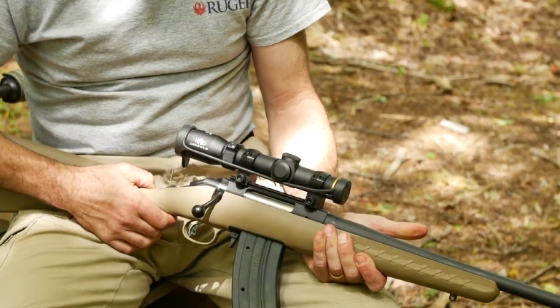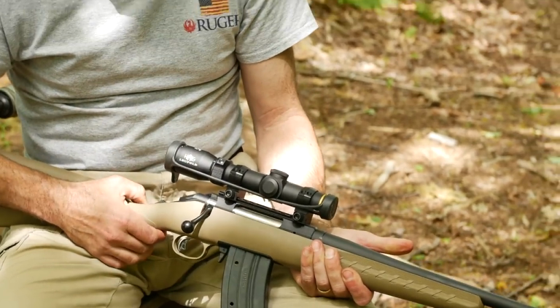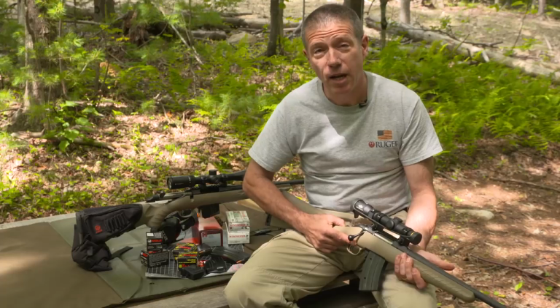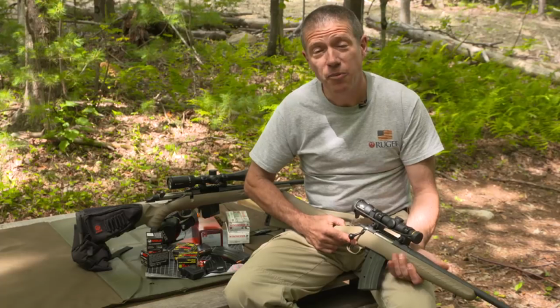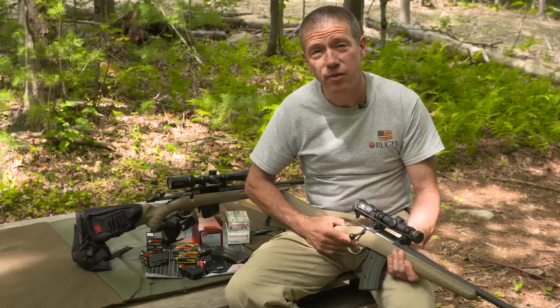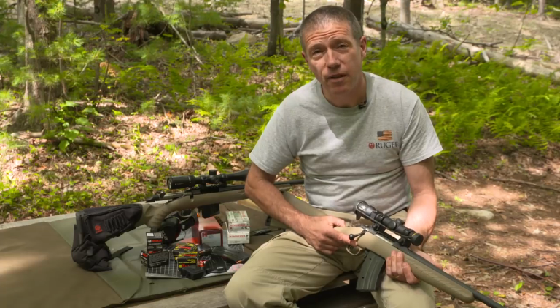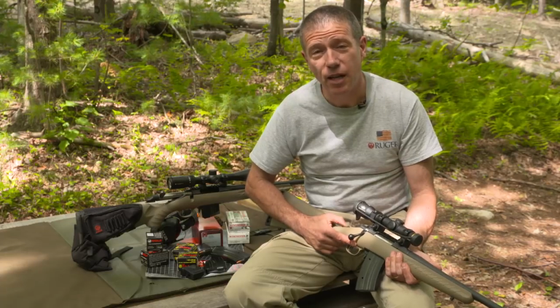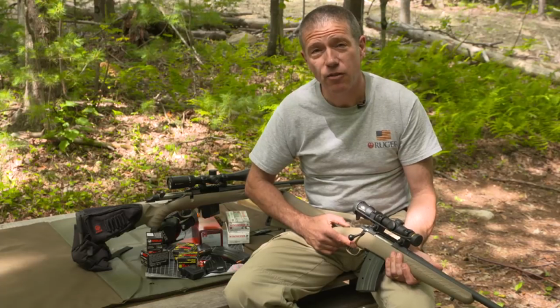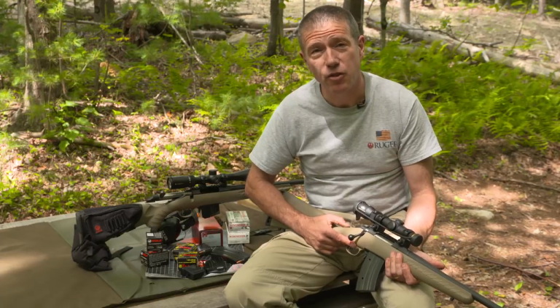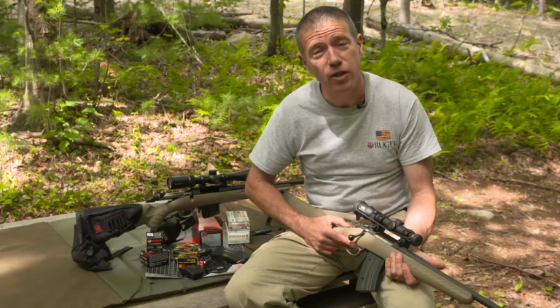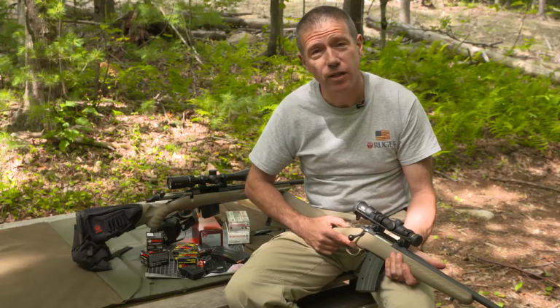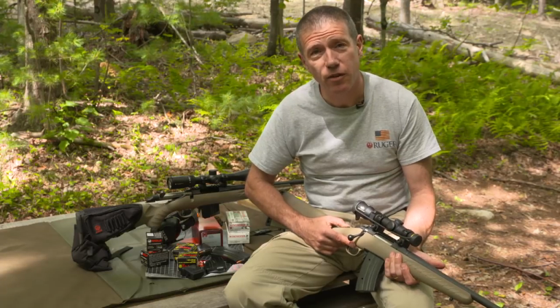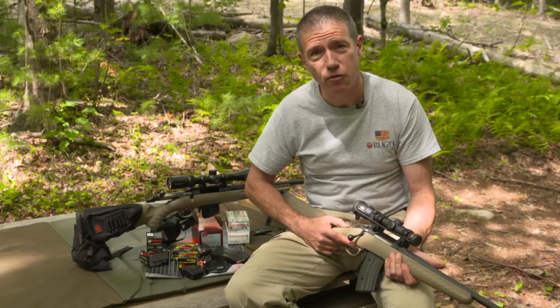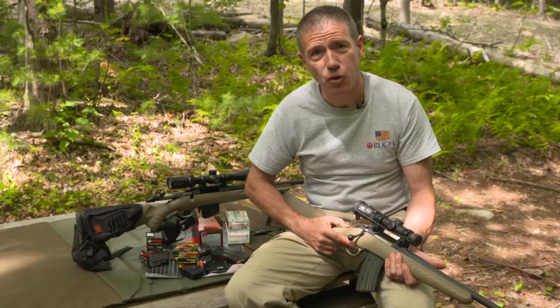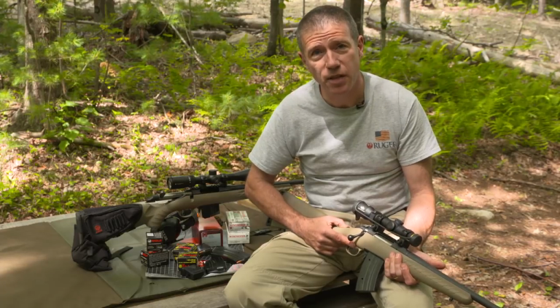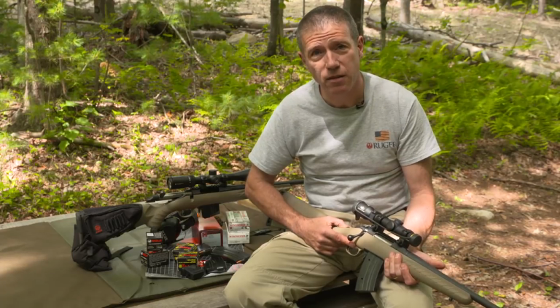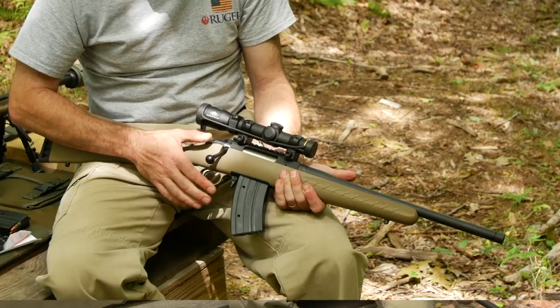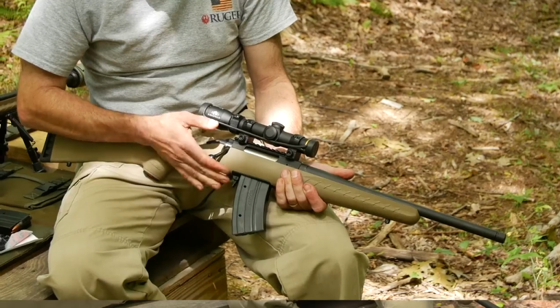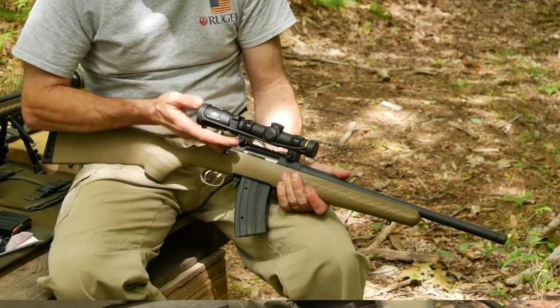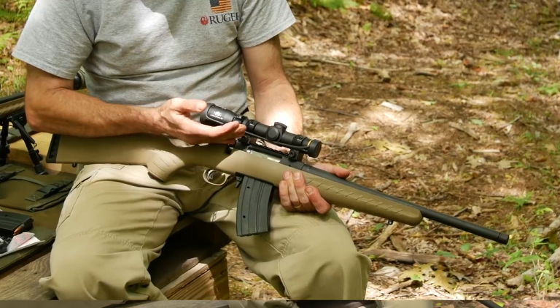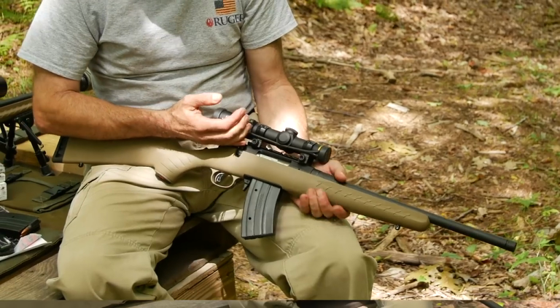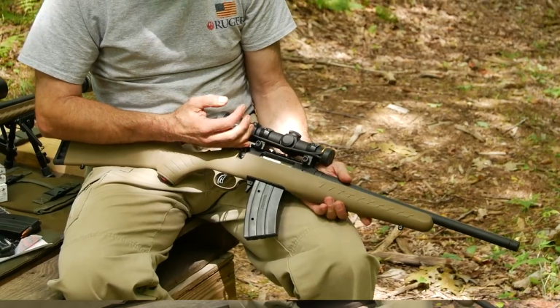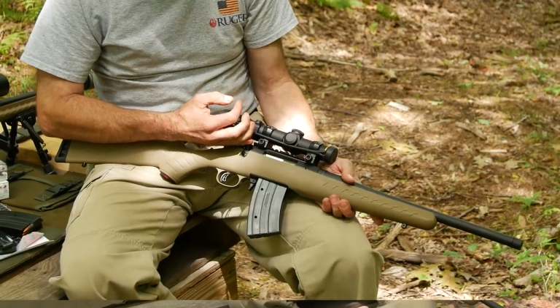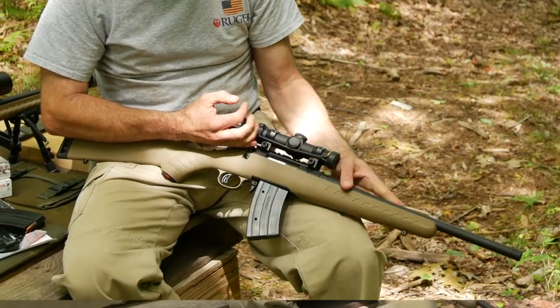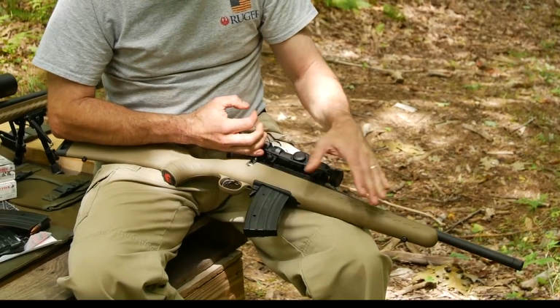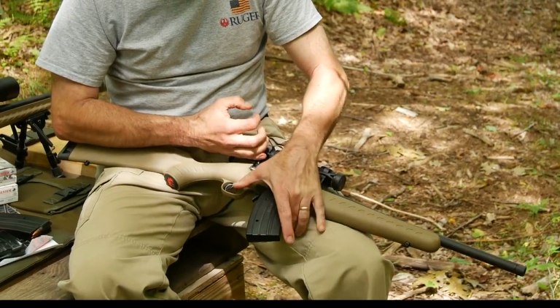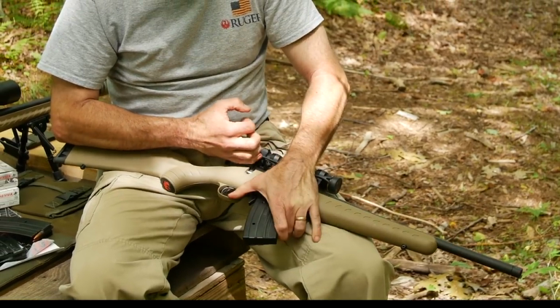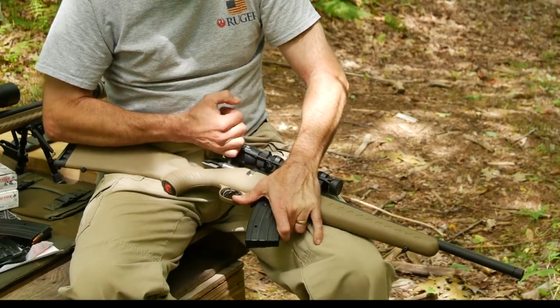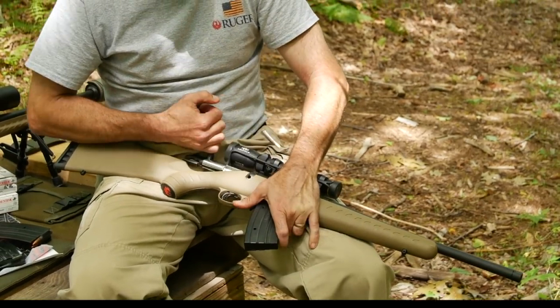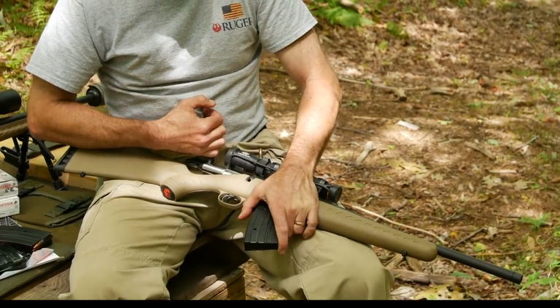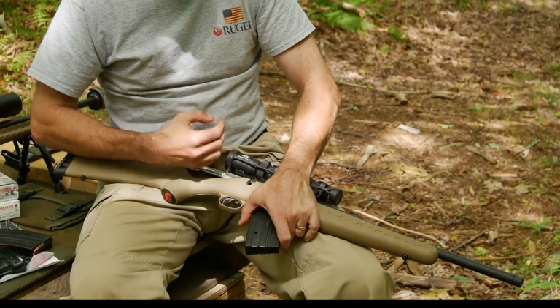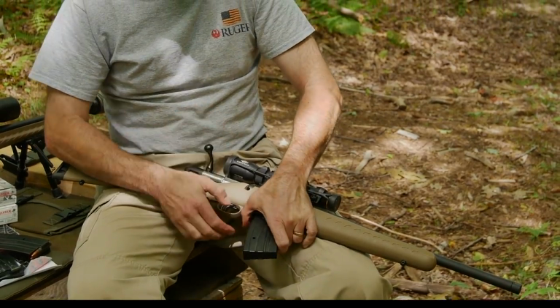So I hope that helps. Thanks for joining us on this Ruger Tech Tip on the Ruger Ranch chambered in 7.62 by 39.